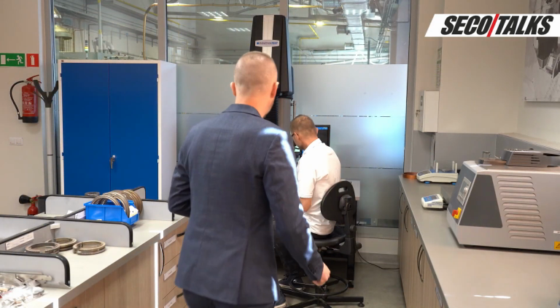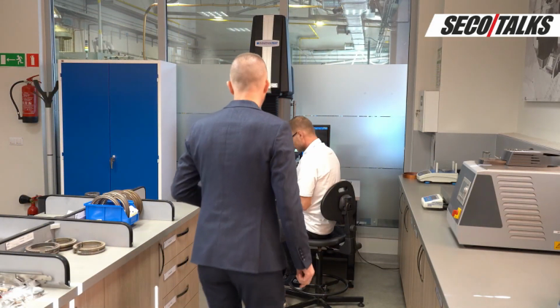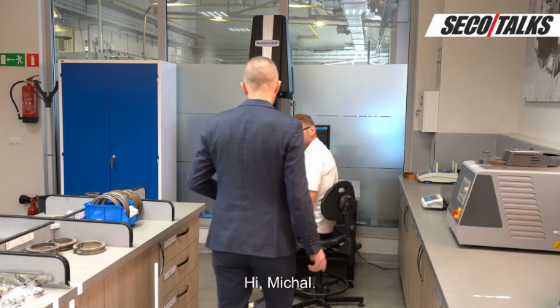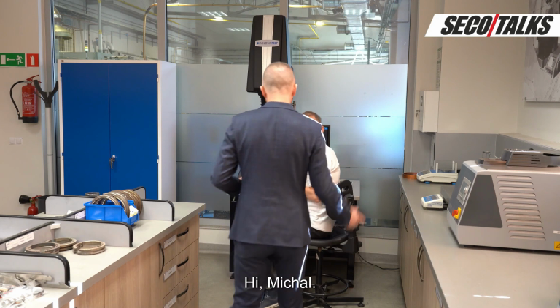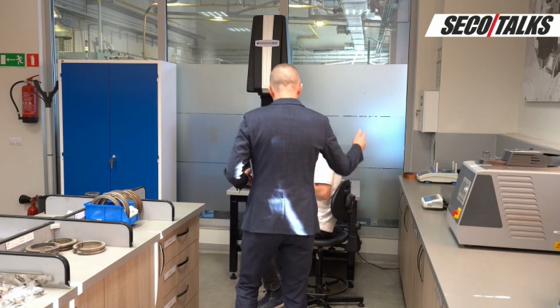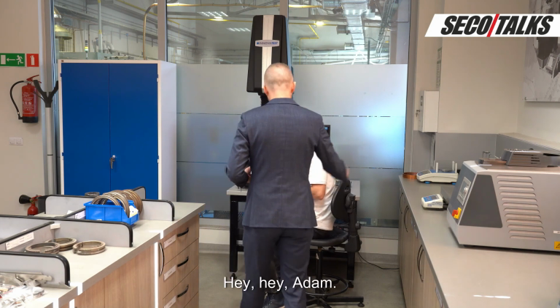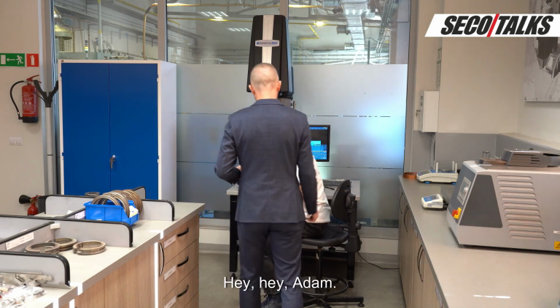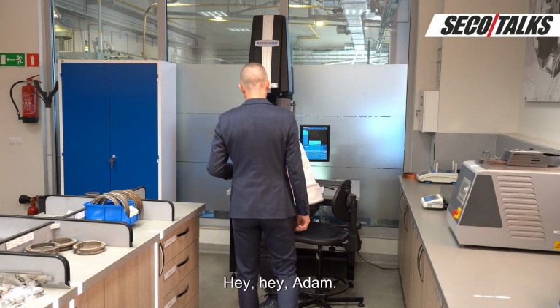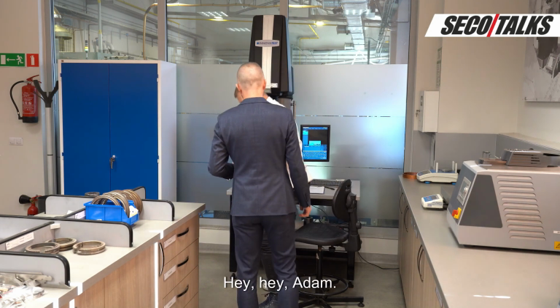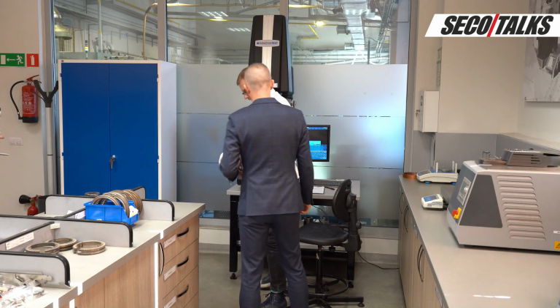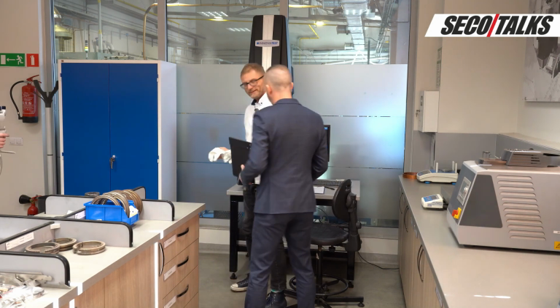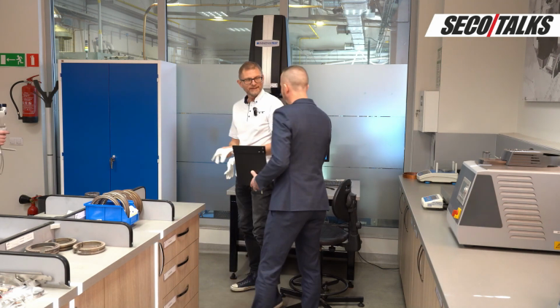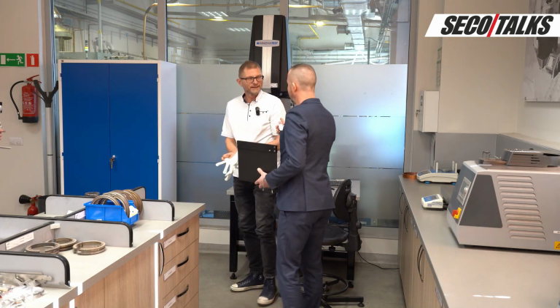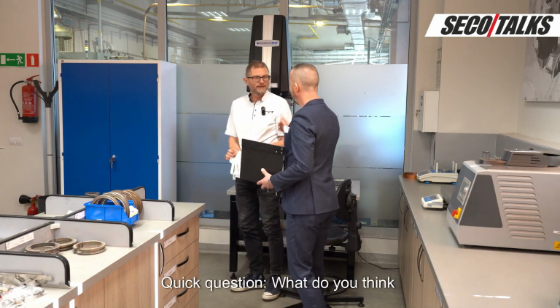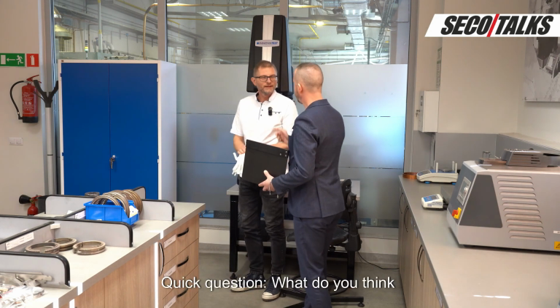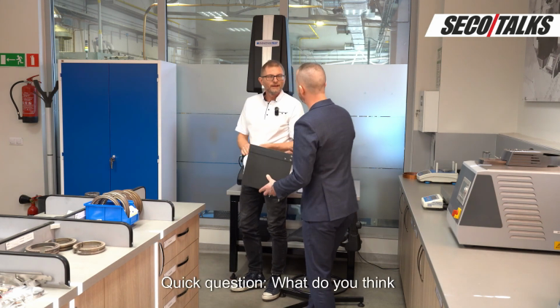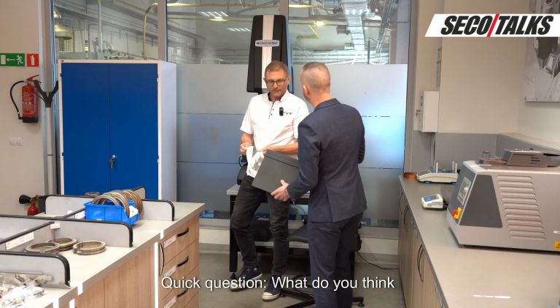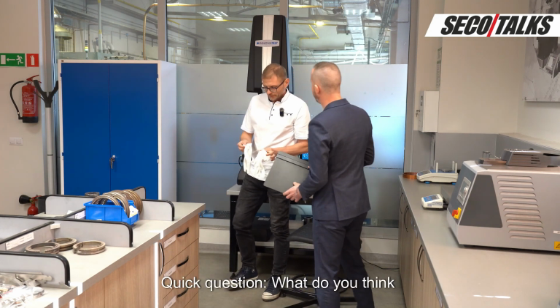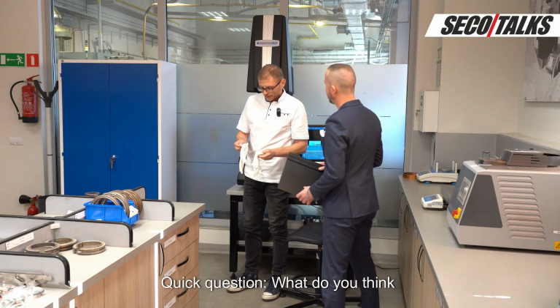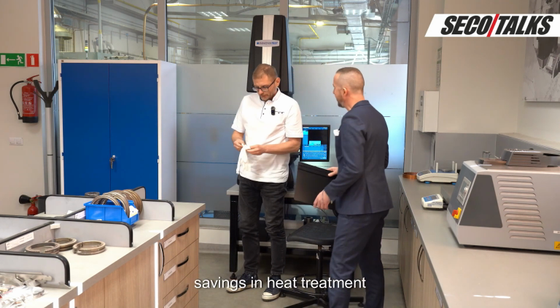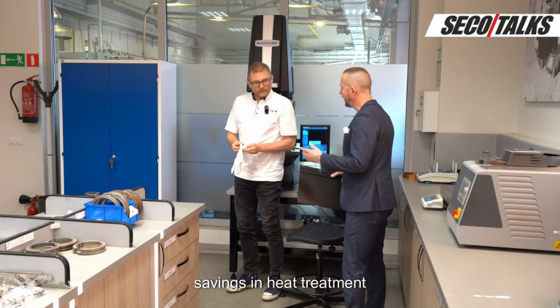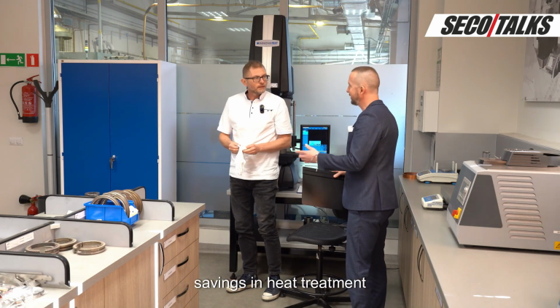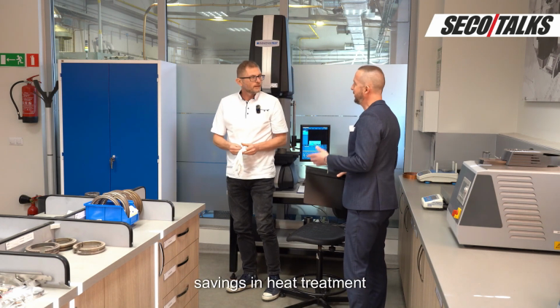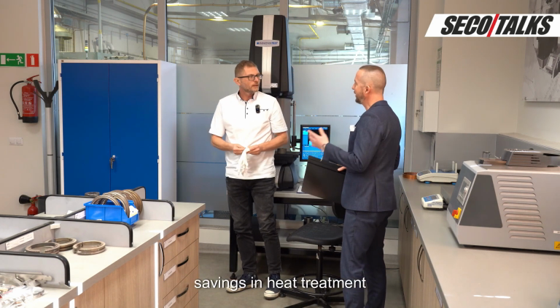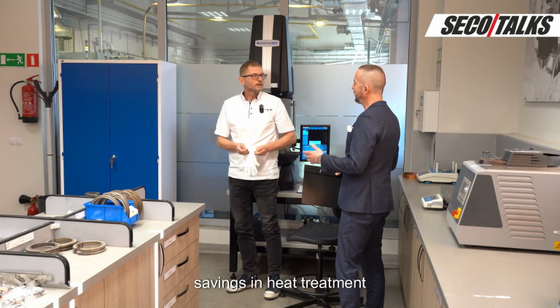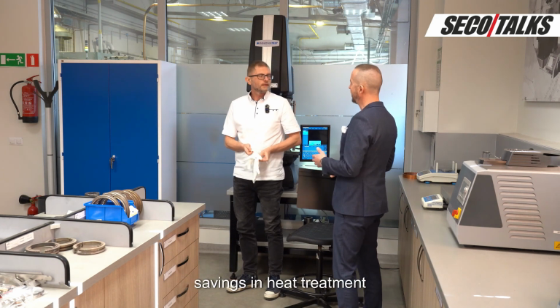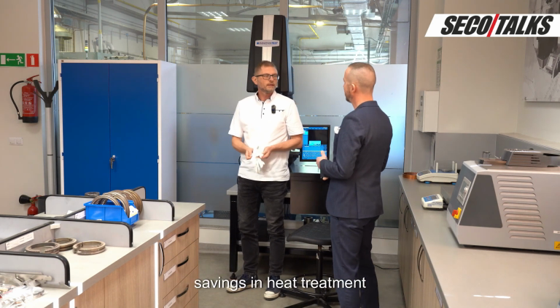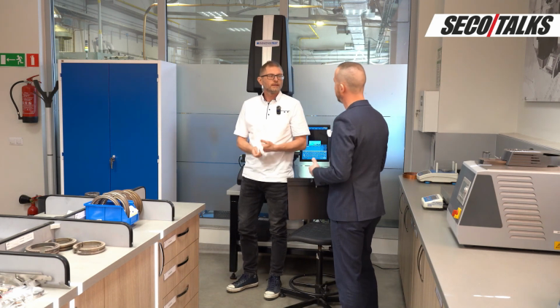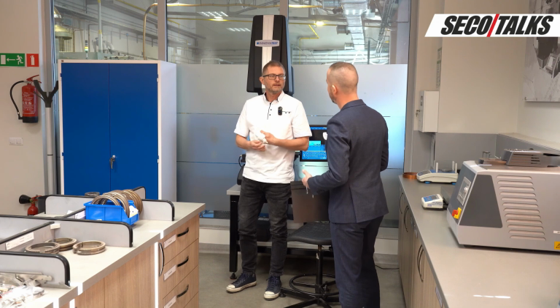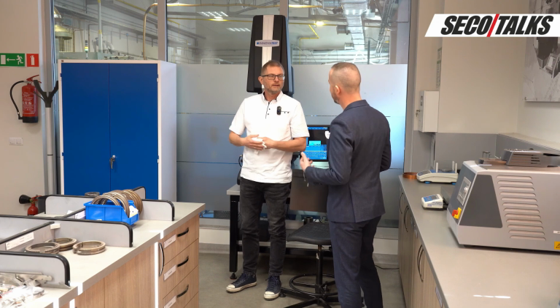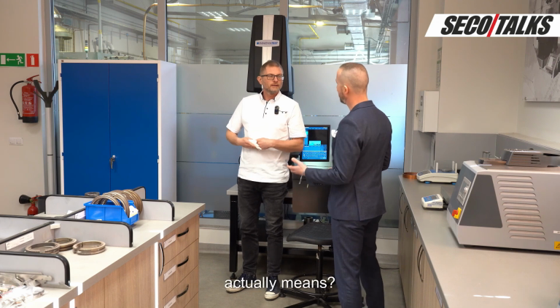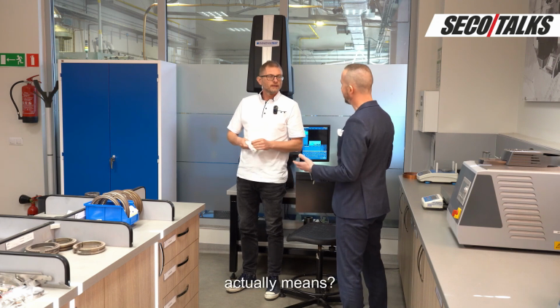Hey Michał! Hey Adam. Quick question — what do you think savings in heat treatment actually means?